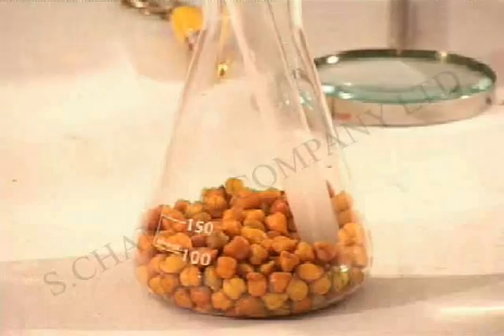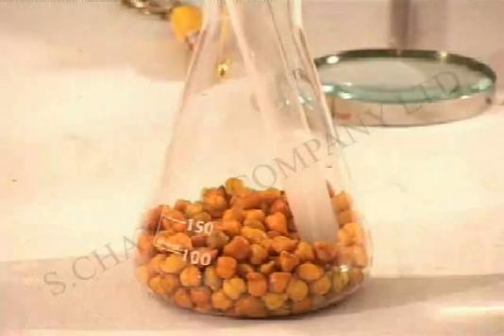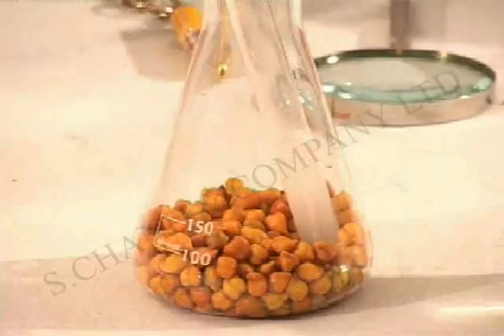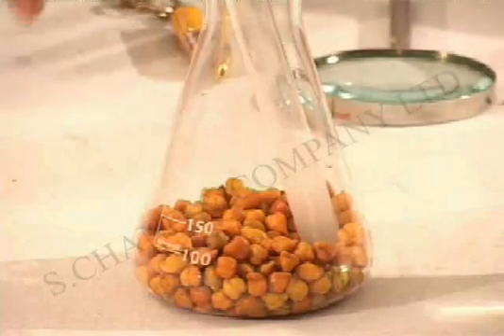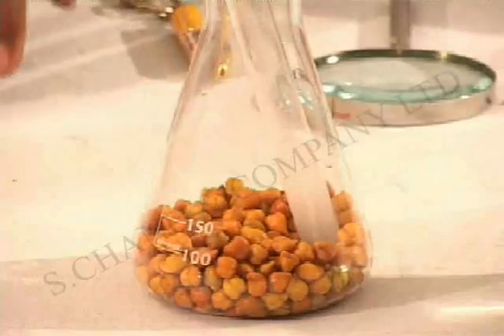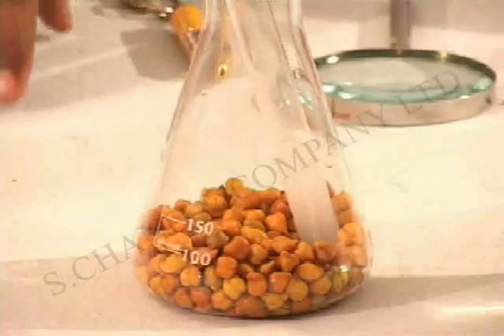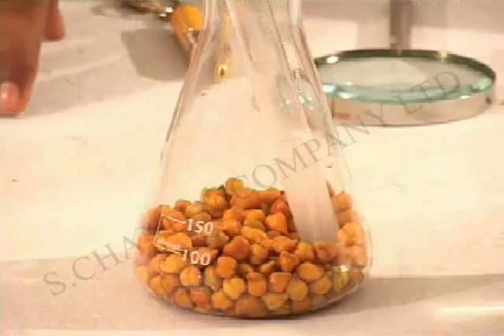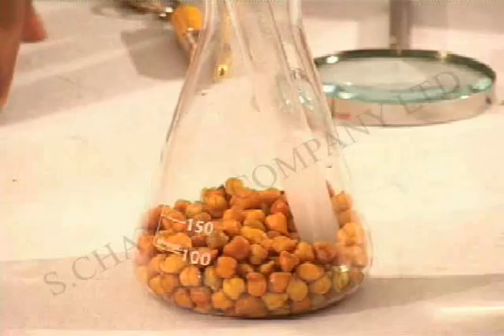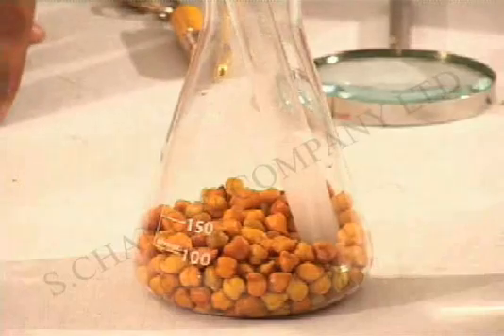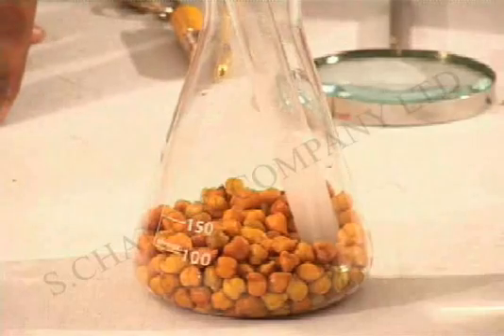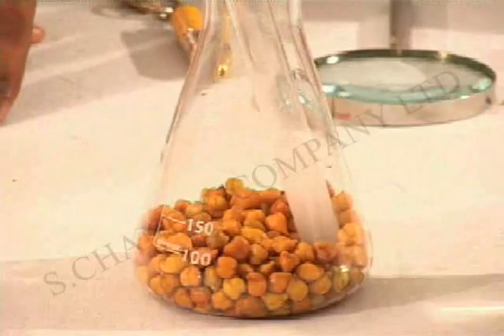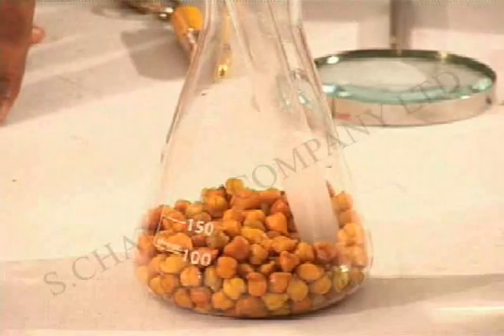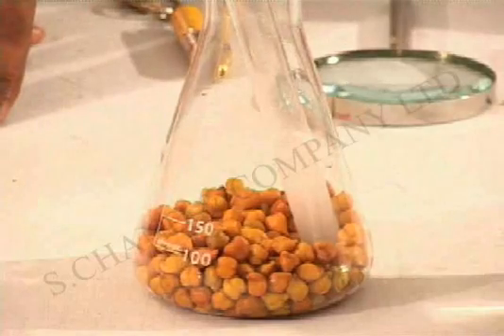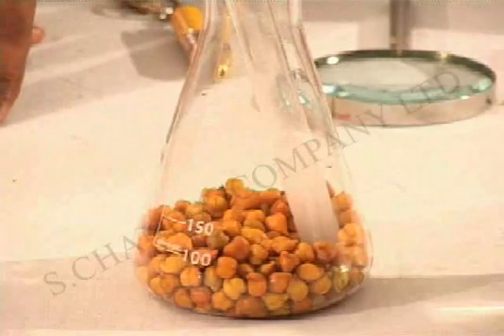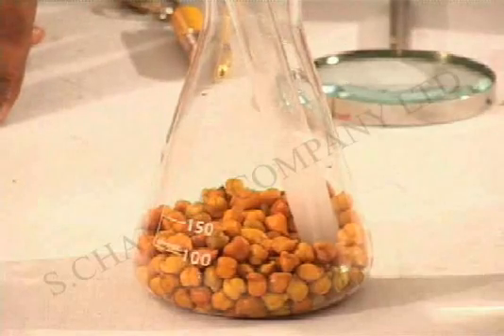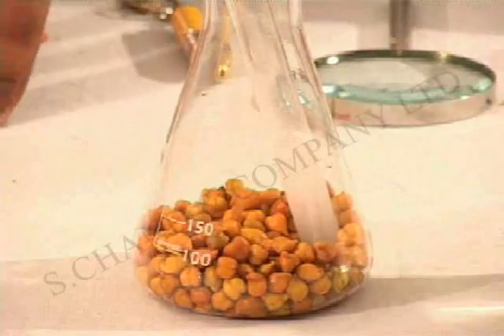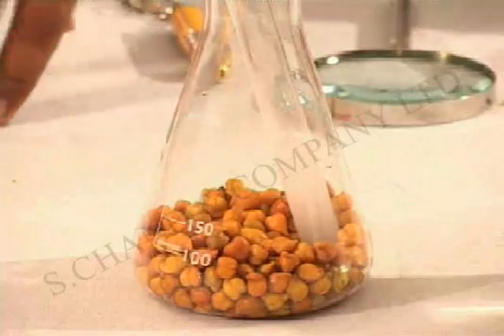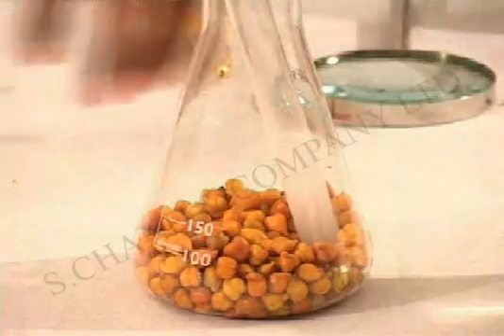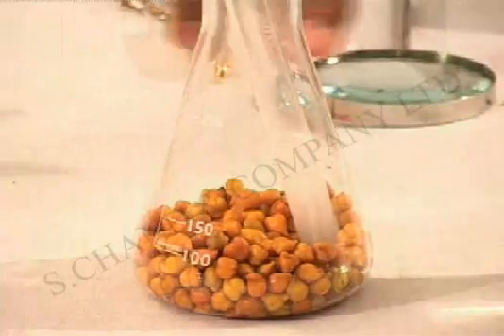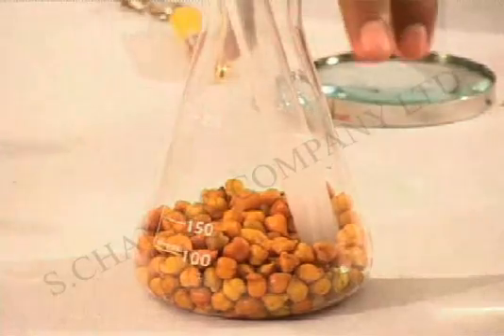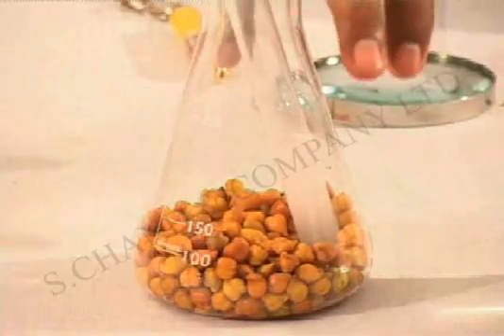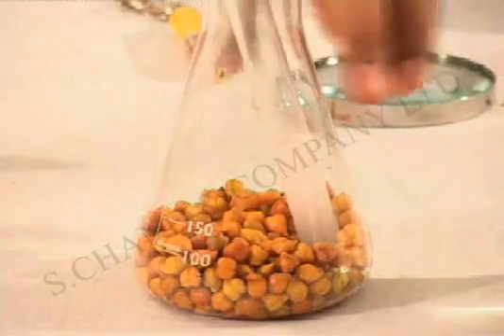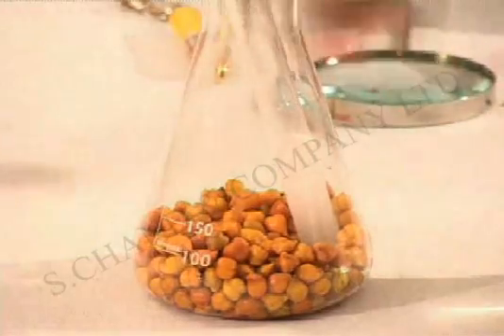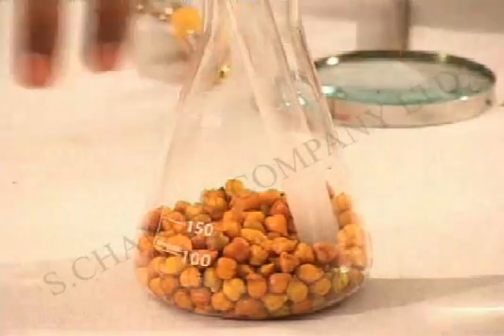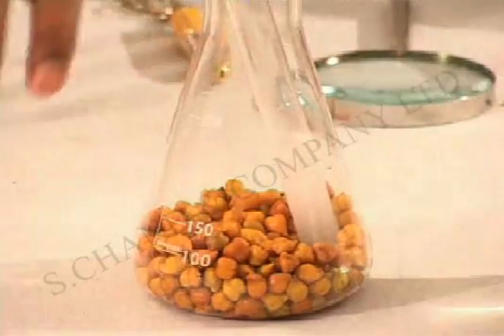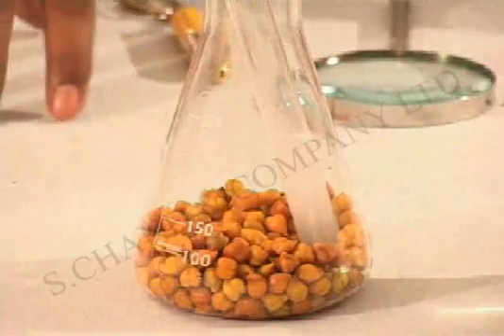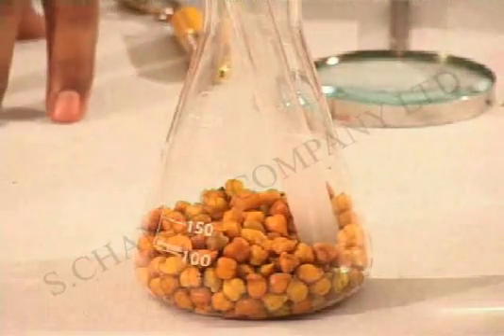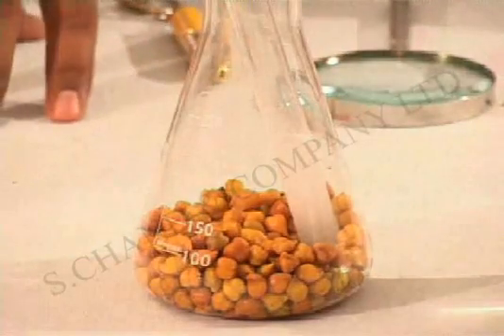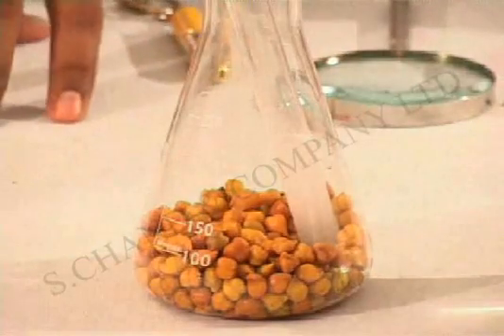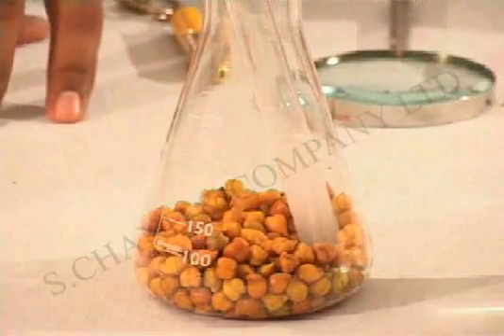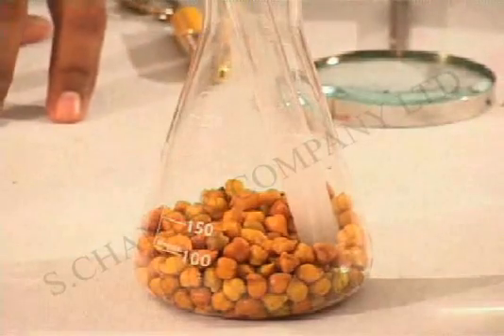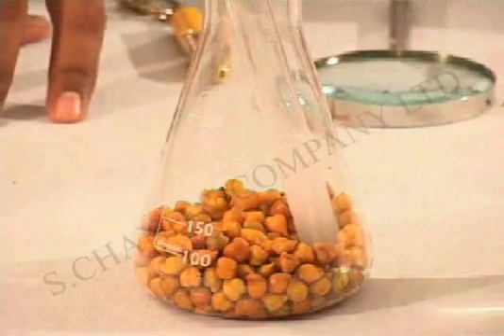As is very evident from what you are seeing right now, the lime water in the test tube has turned milky.